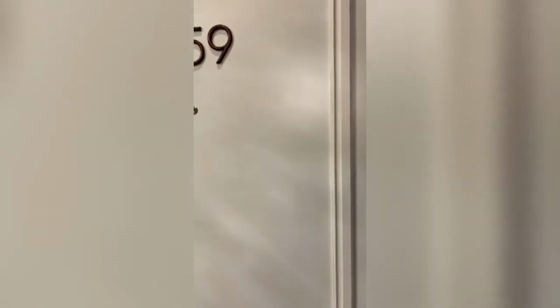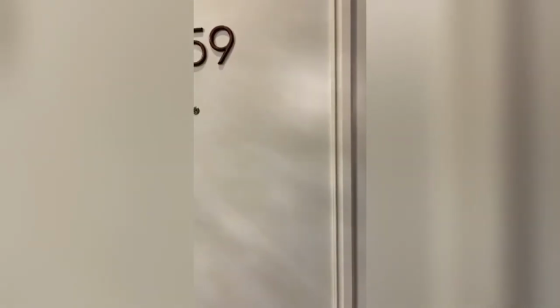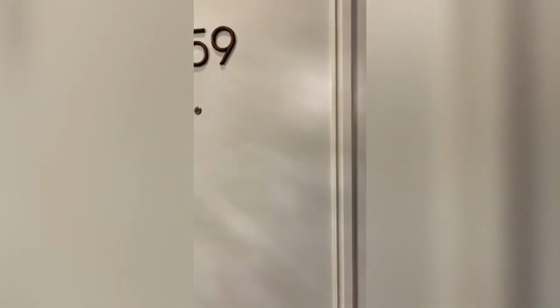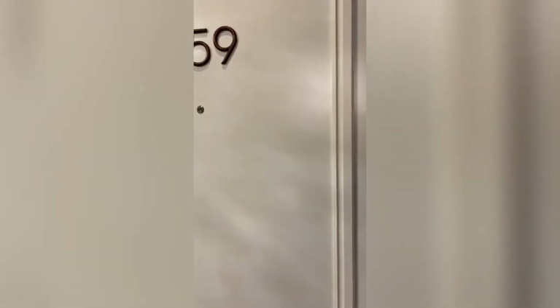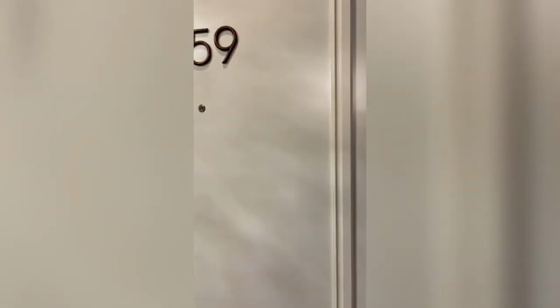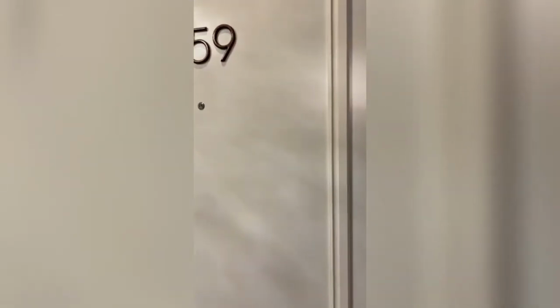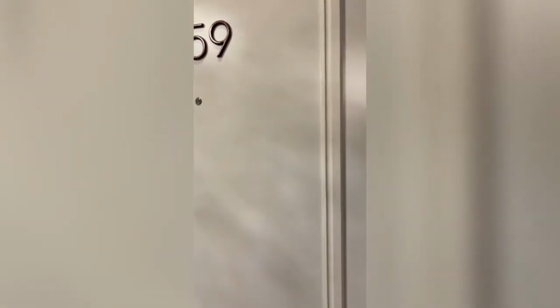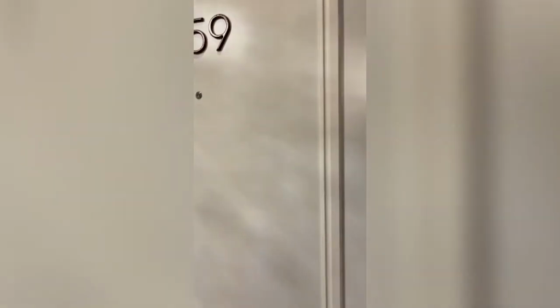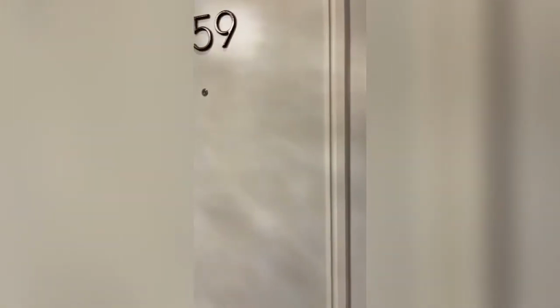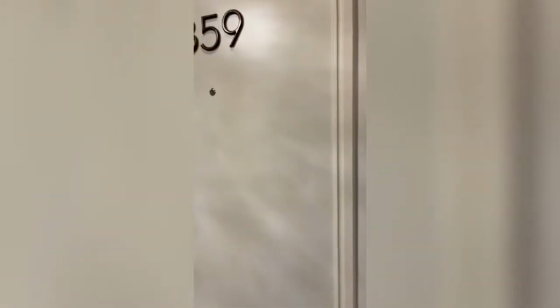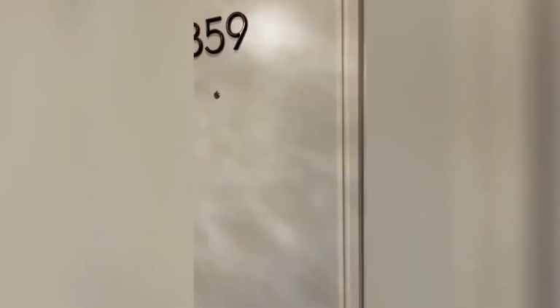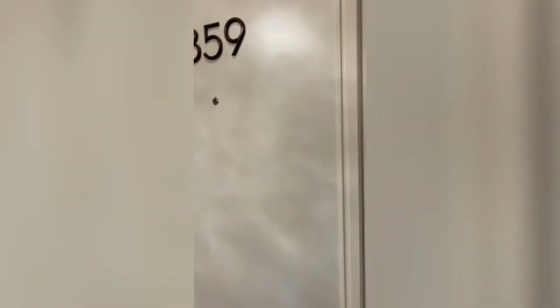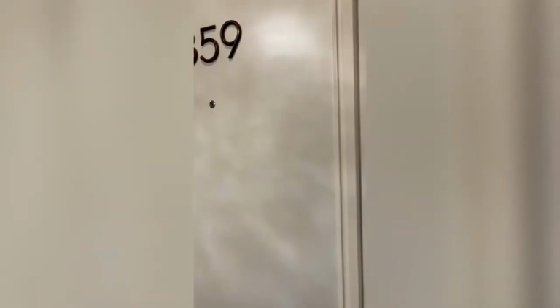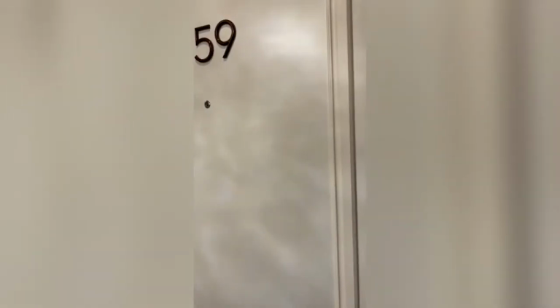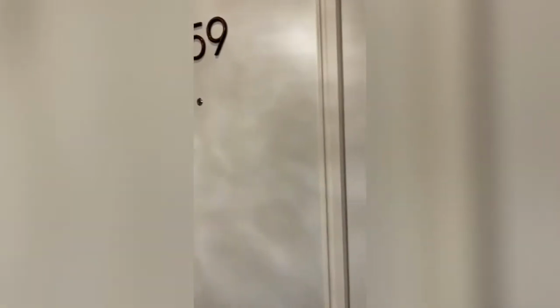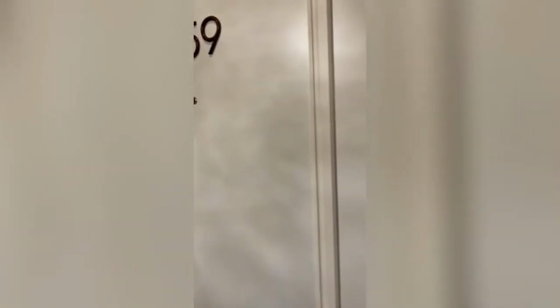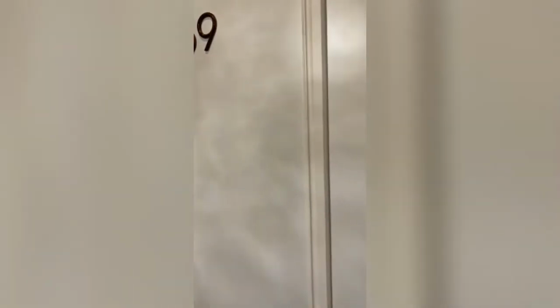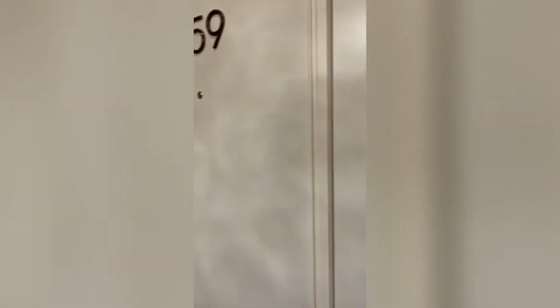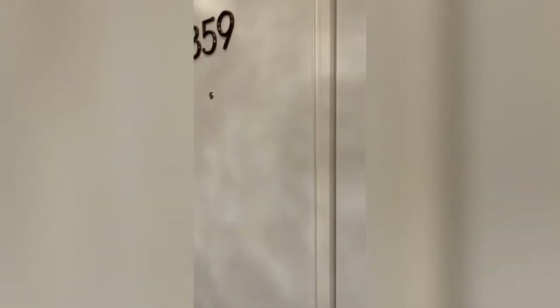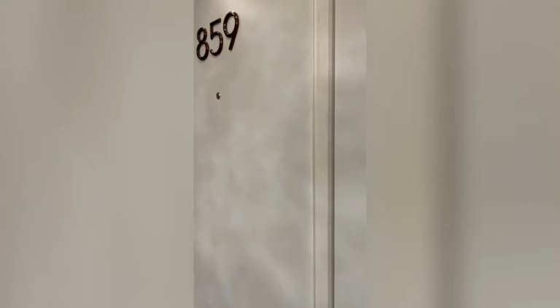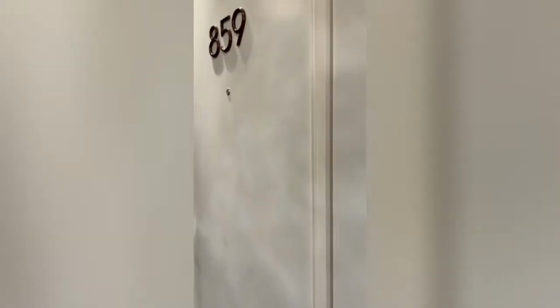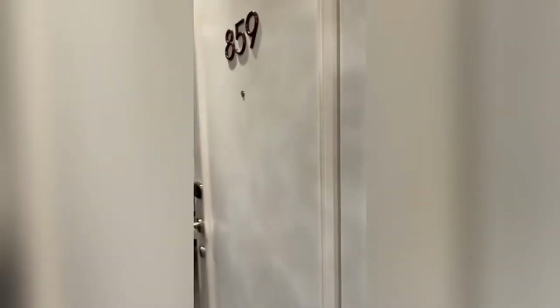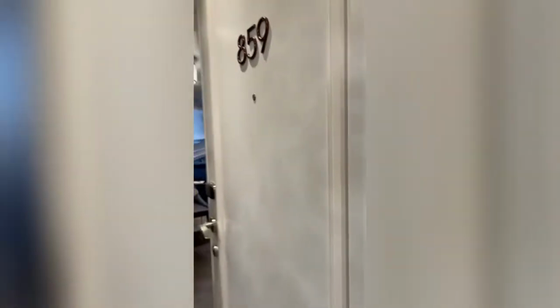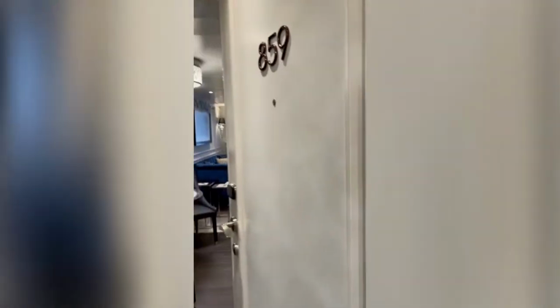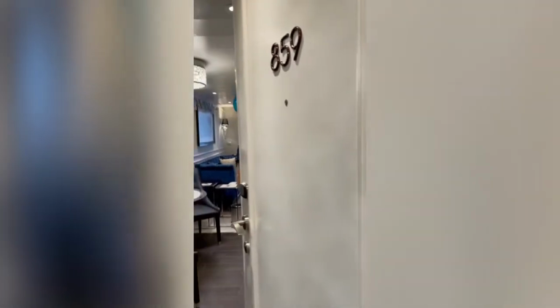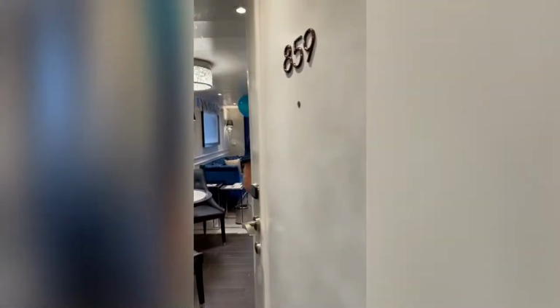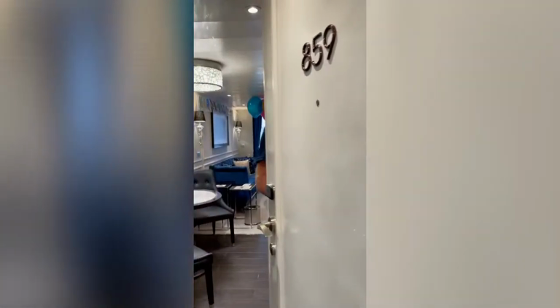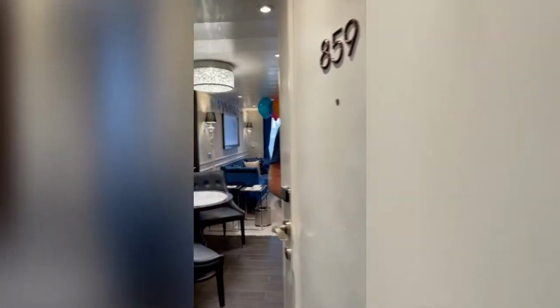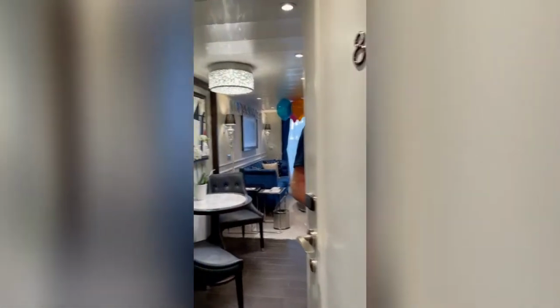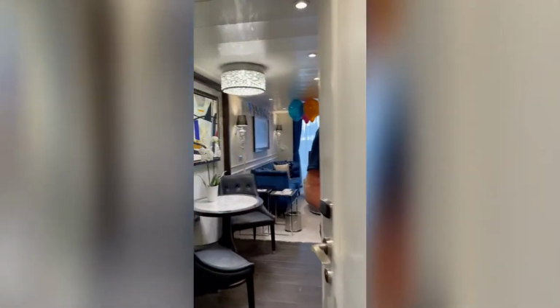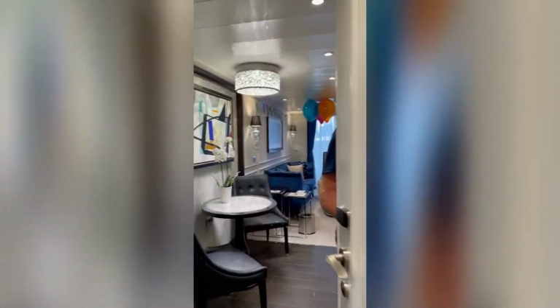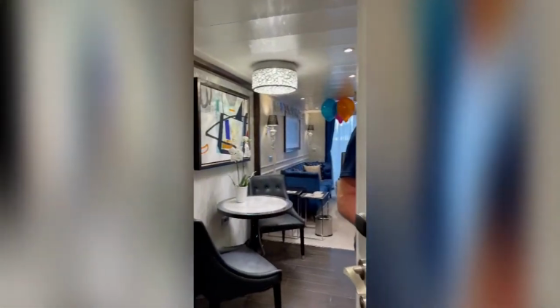We are now on board Regent Seven Seas Splendor, and this is our penthouse suite.